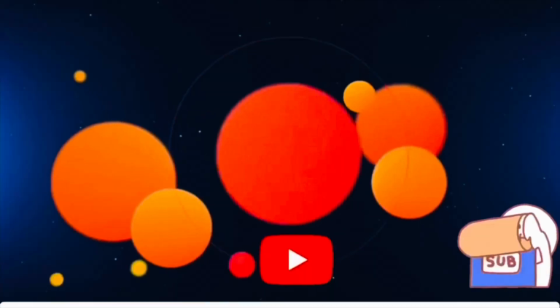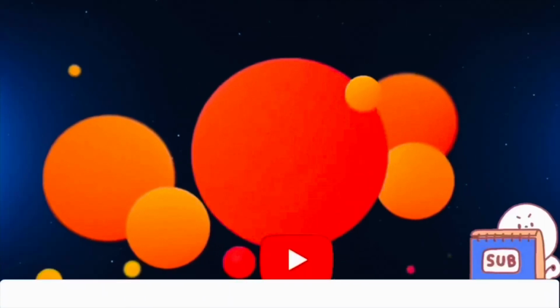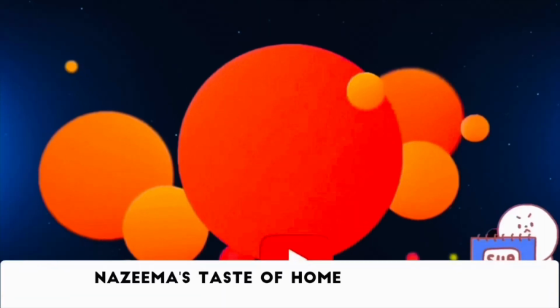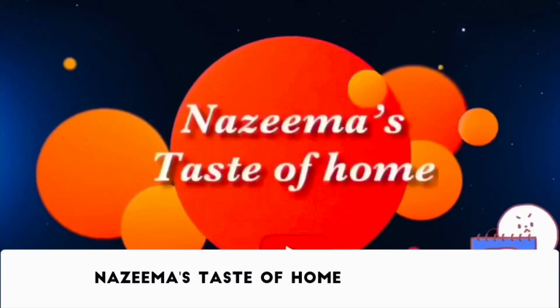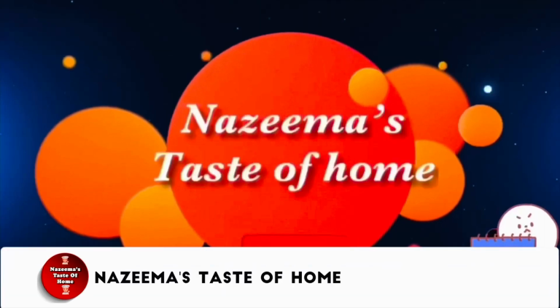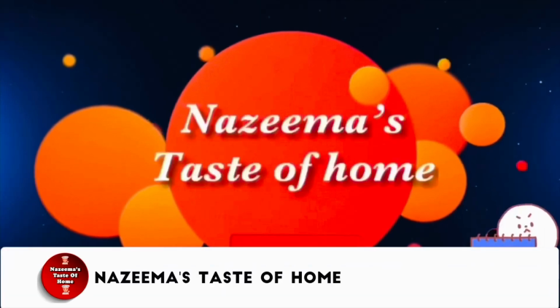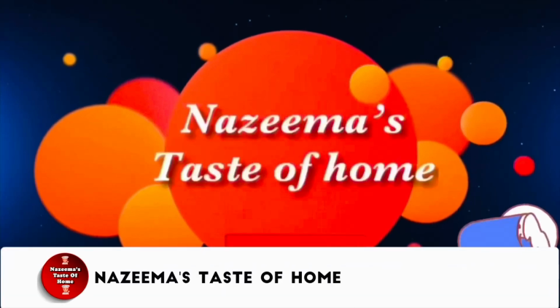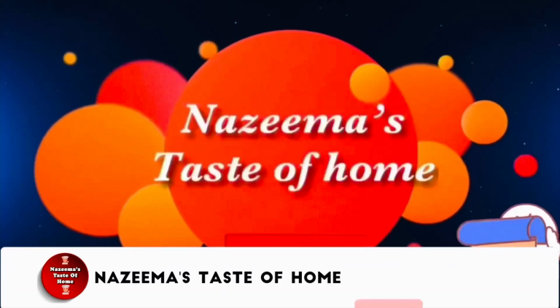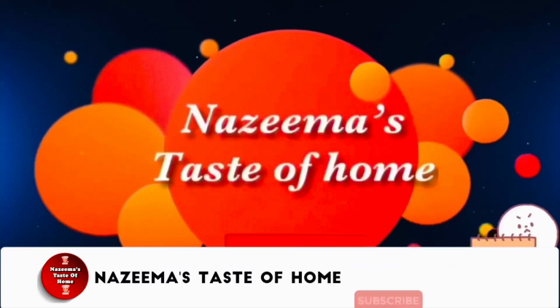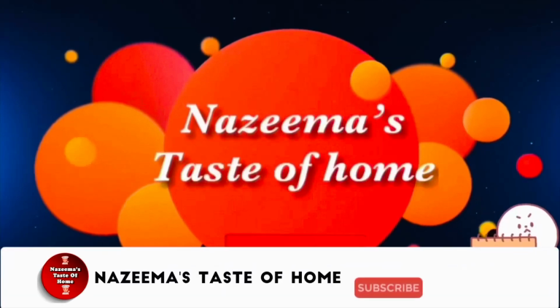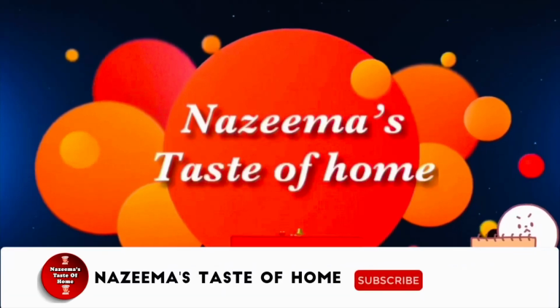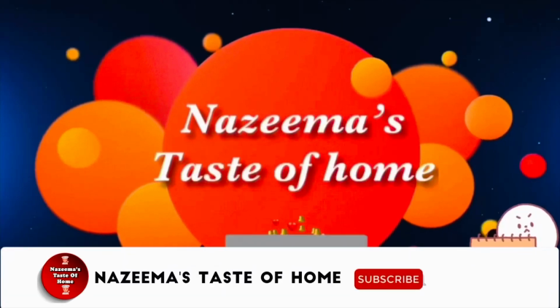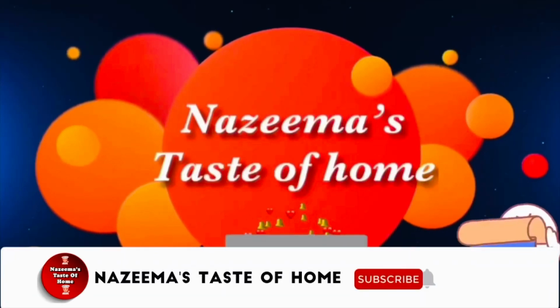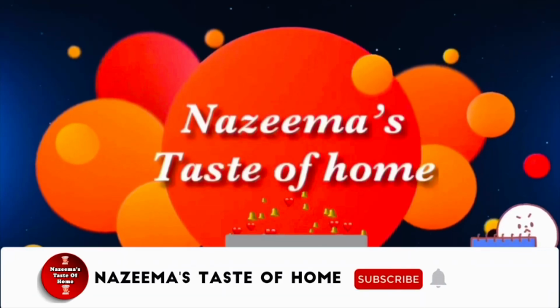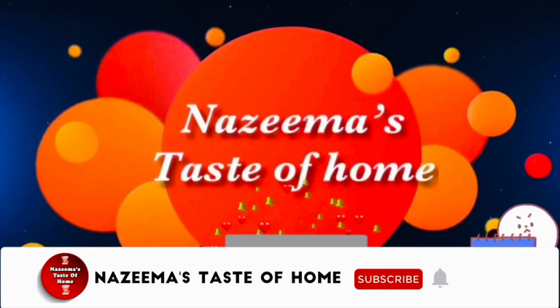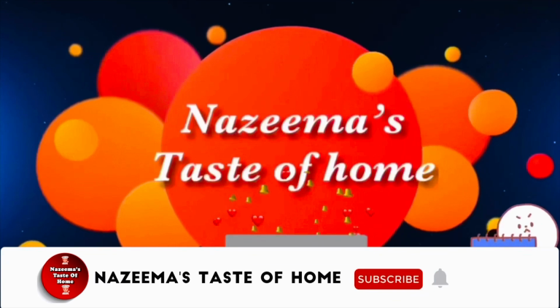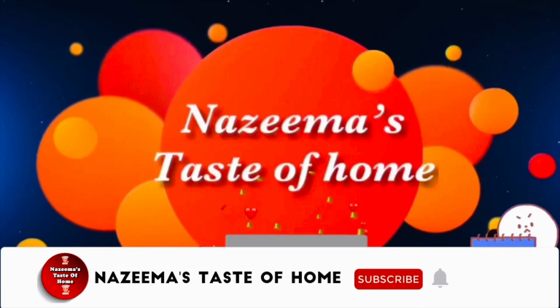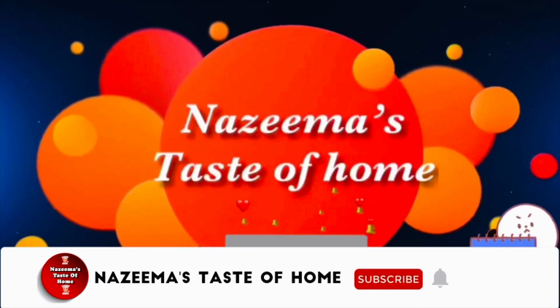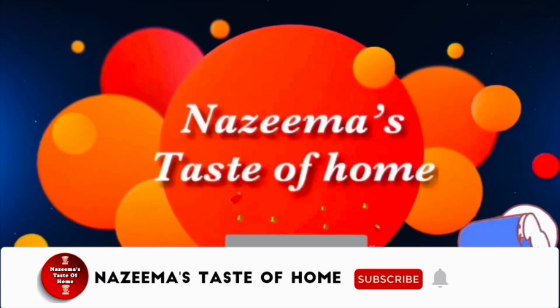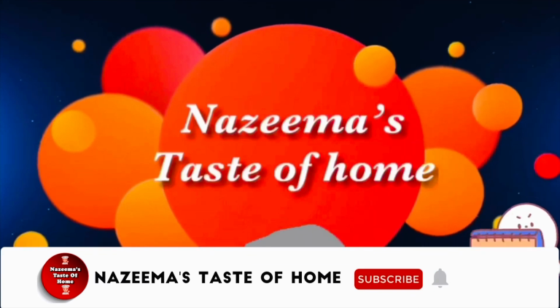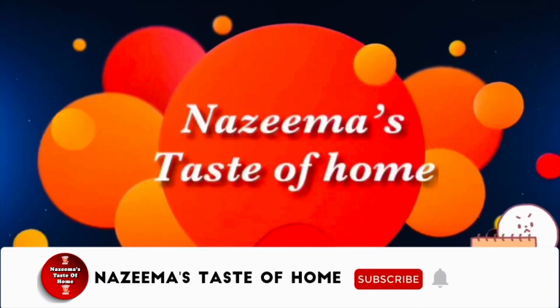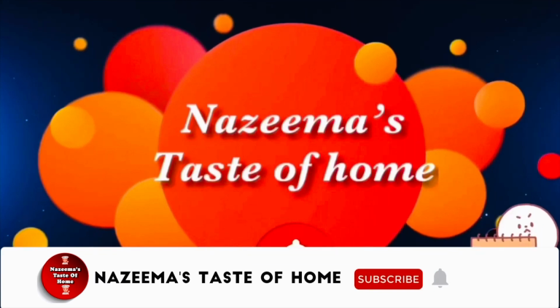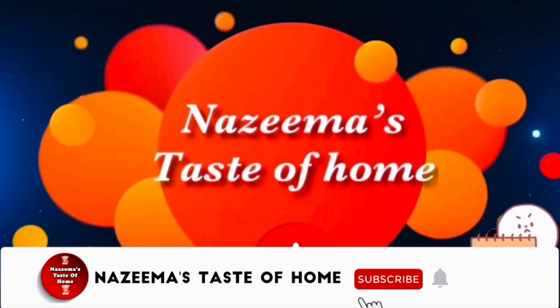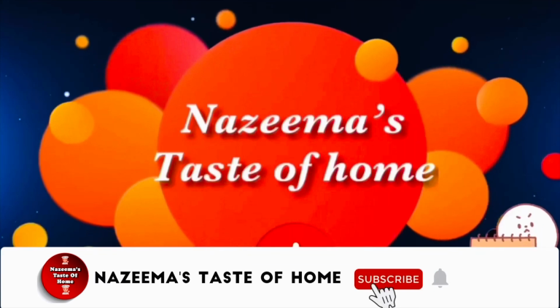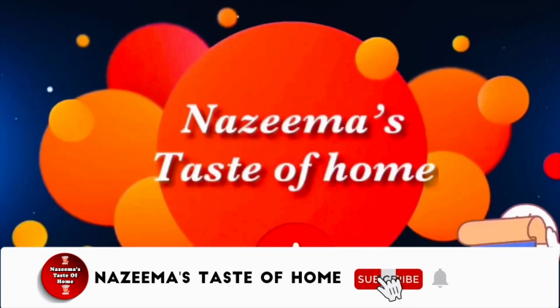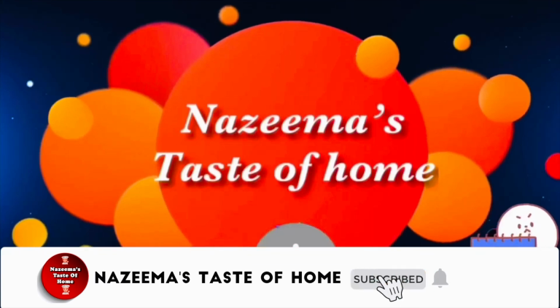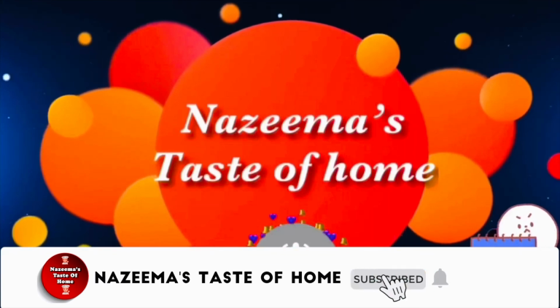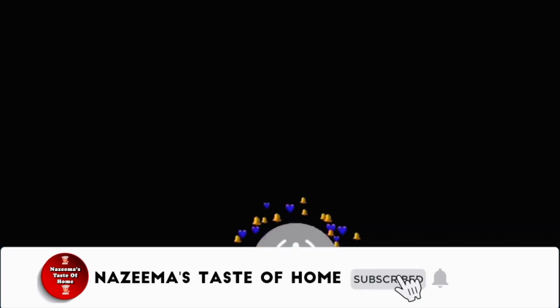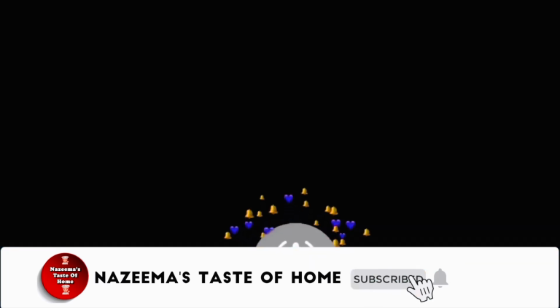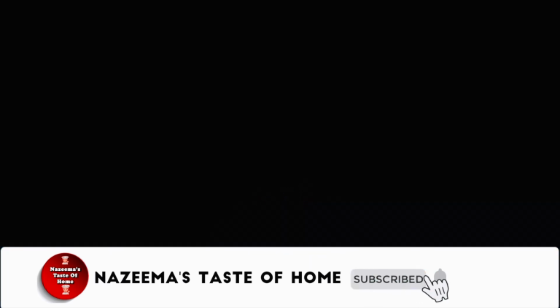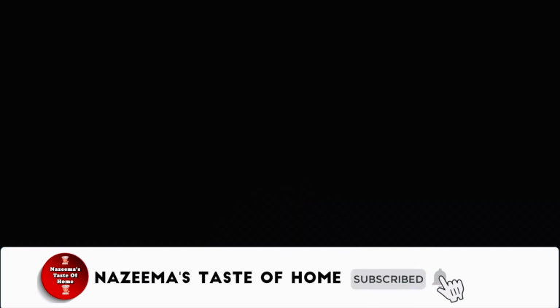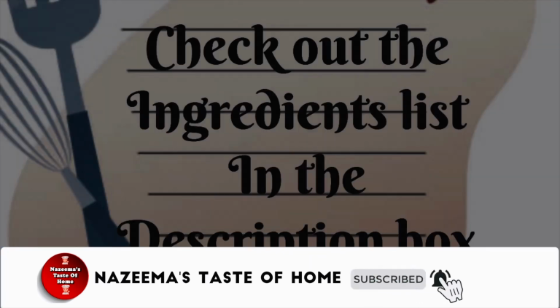Subscribe to Nazima's Taste of Home and press the bell icon for later updates.